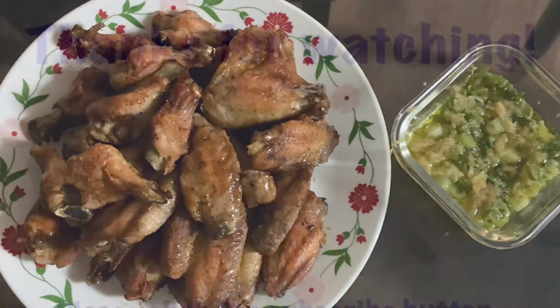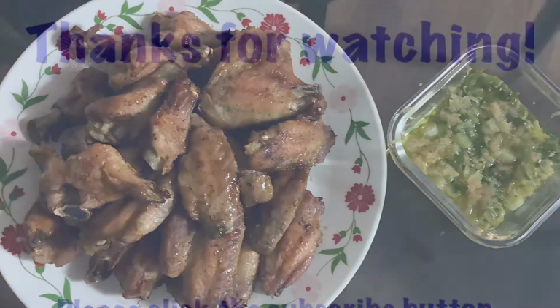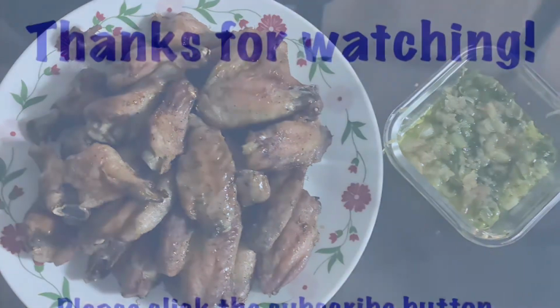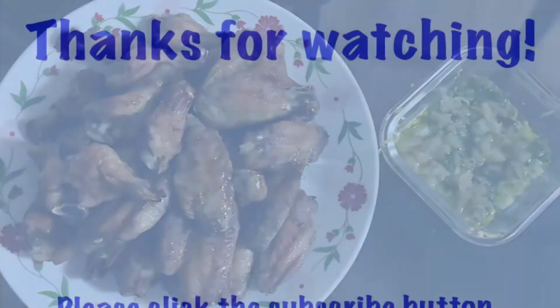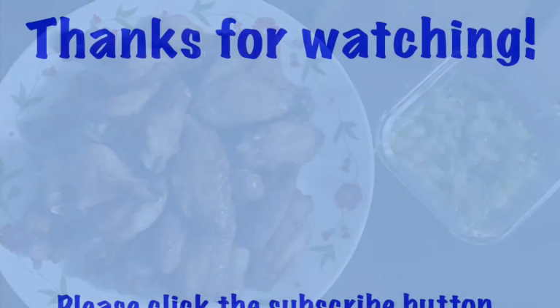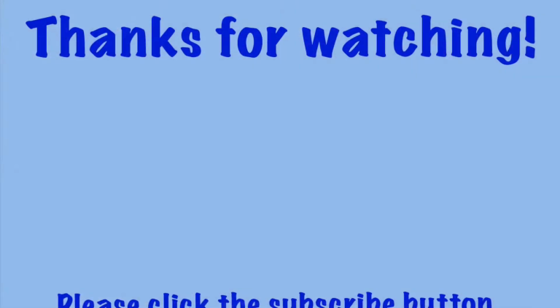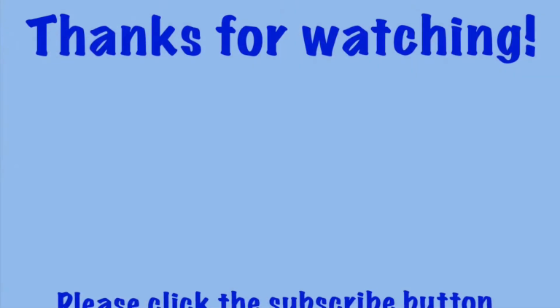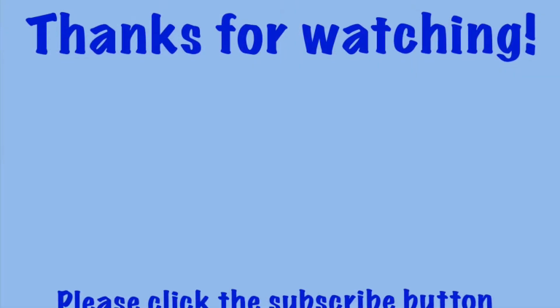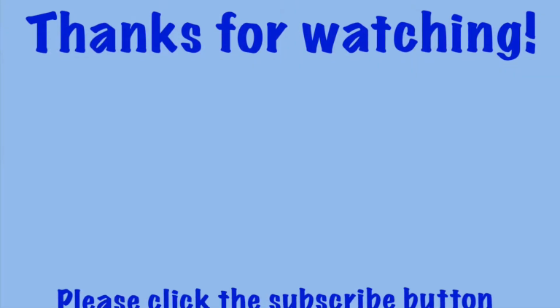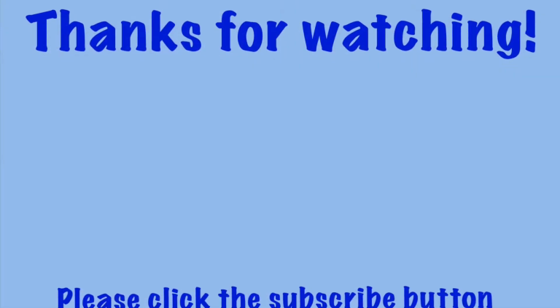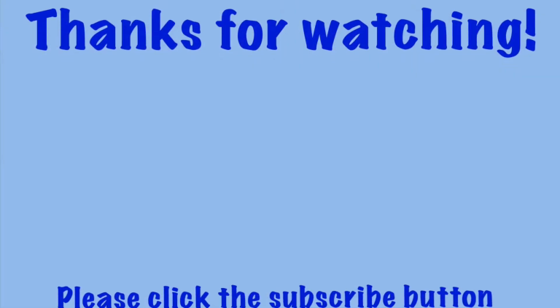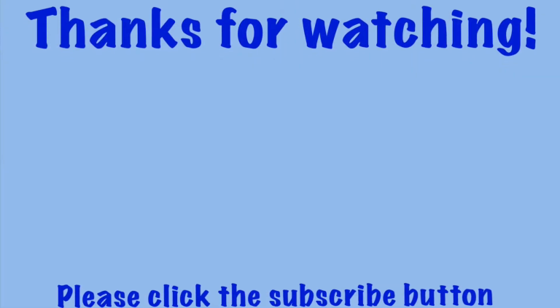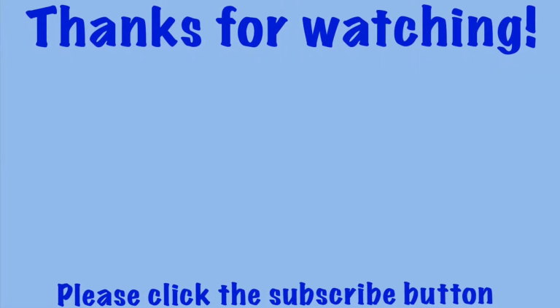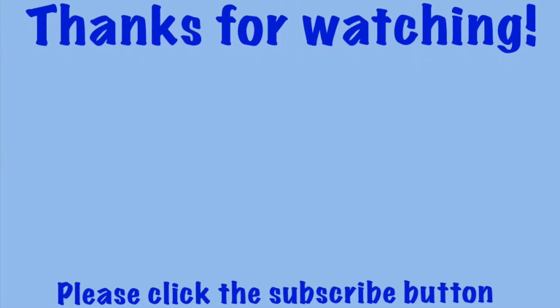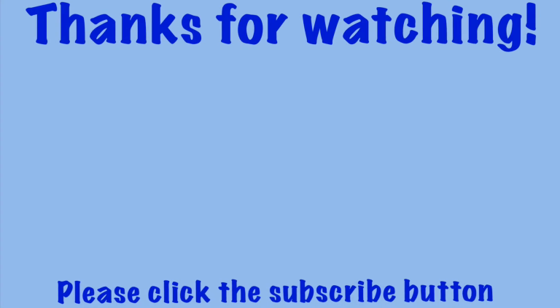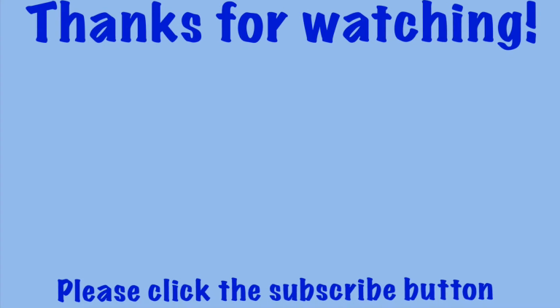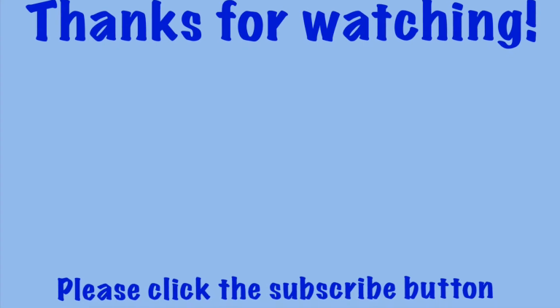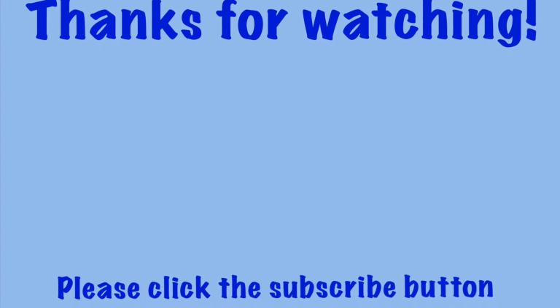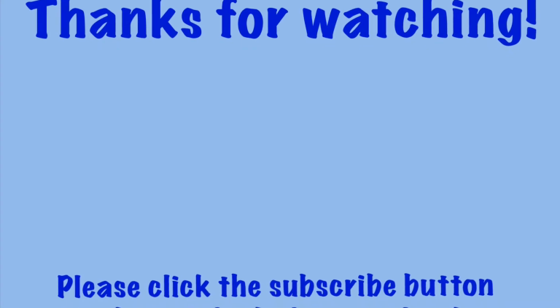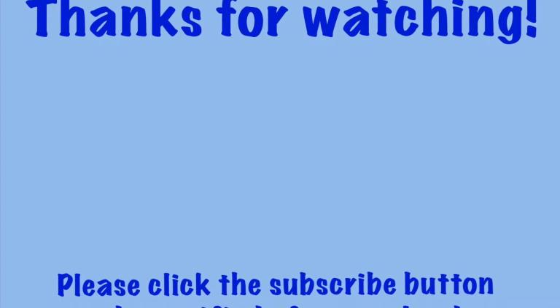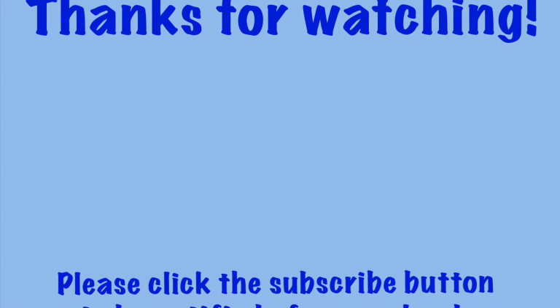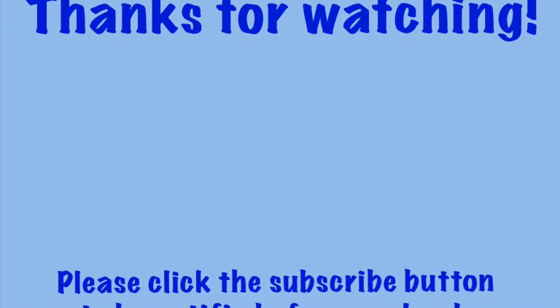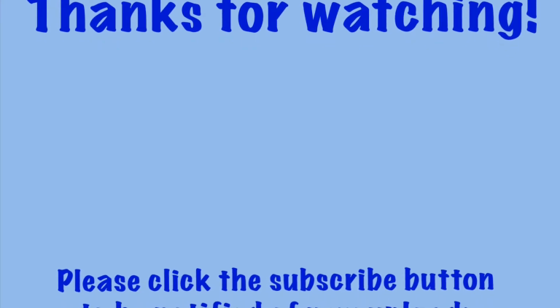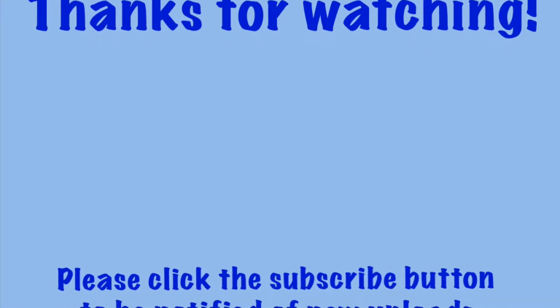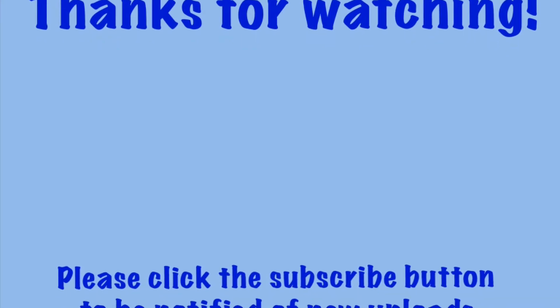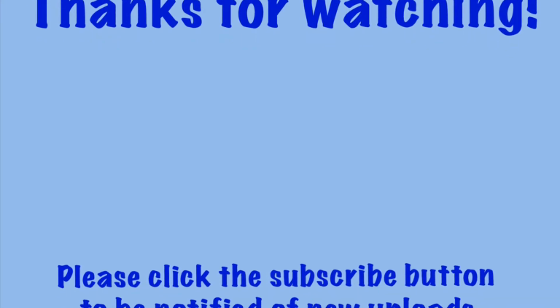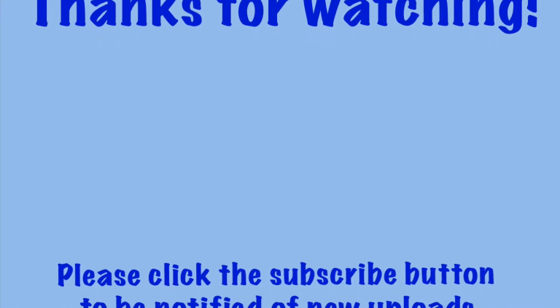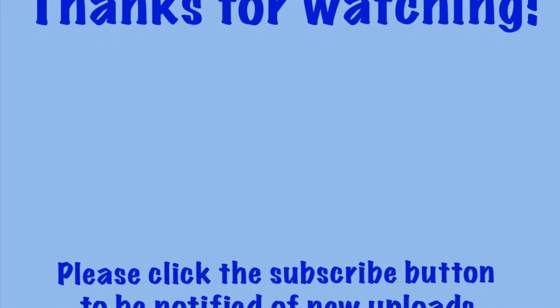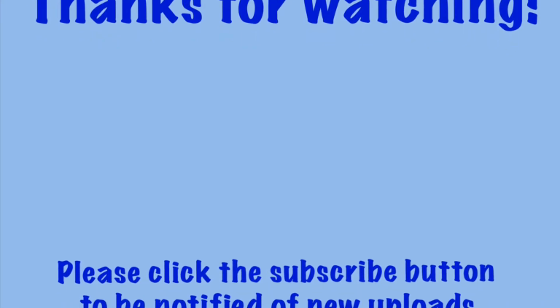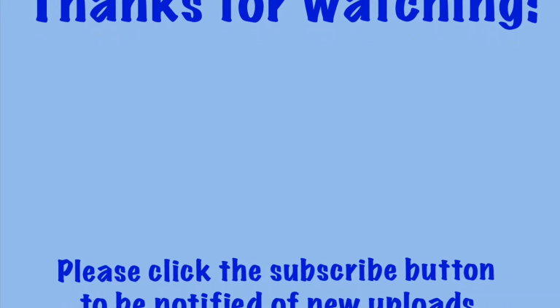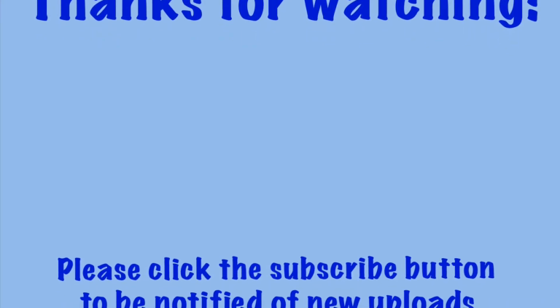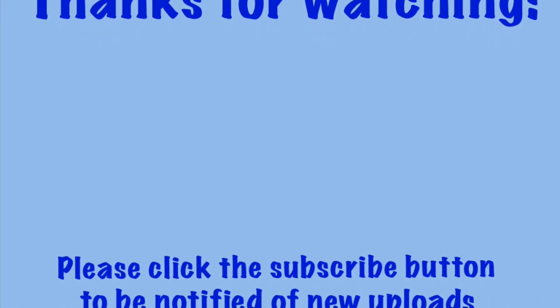And as always, thanks for watching. Please click the subscribe button to be notified of new uploads. Thanks!